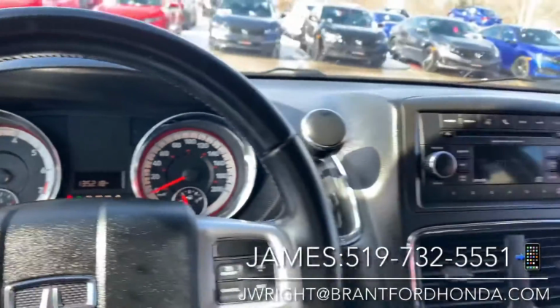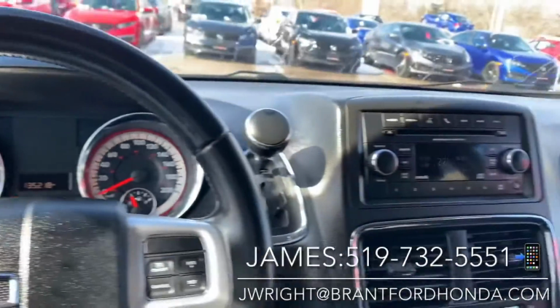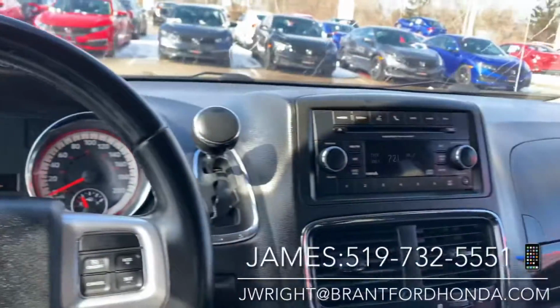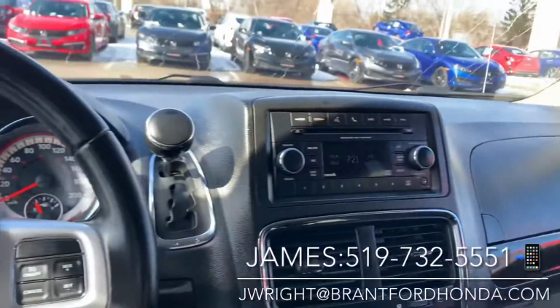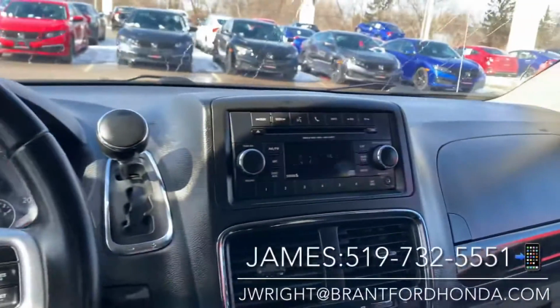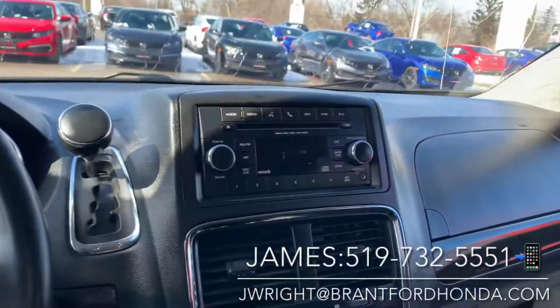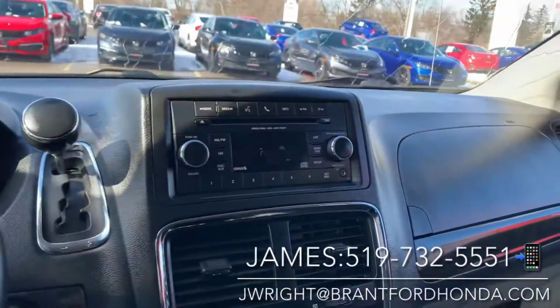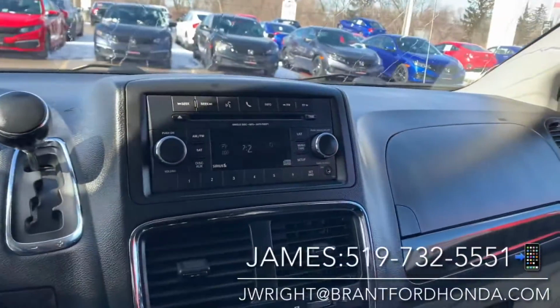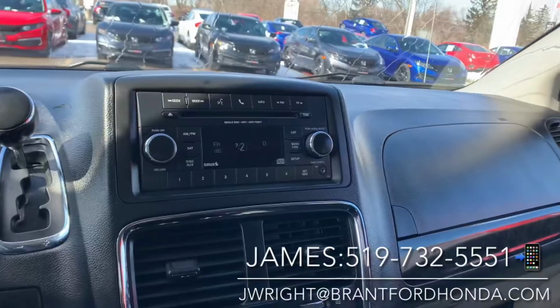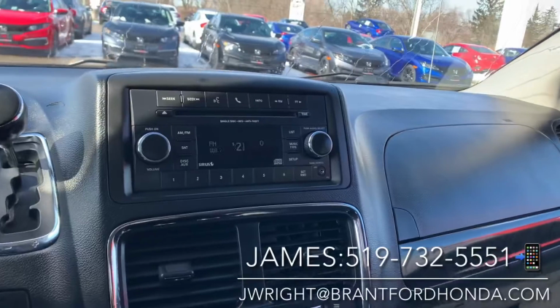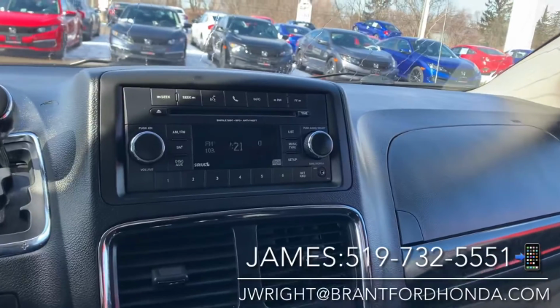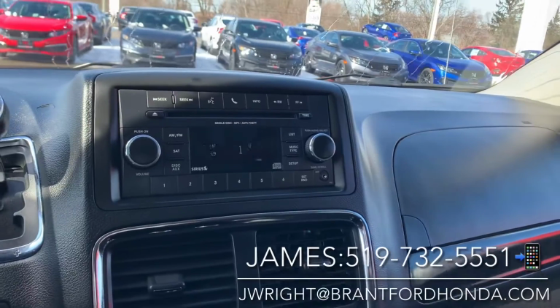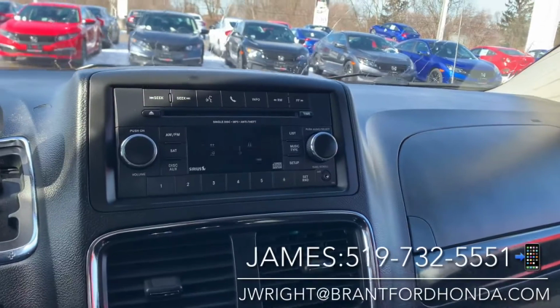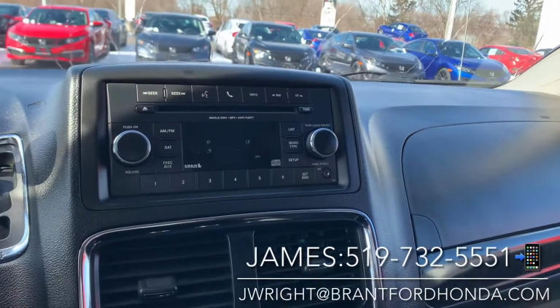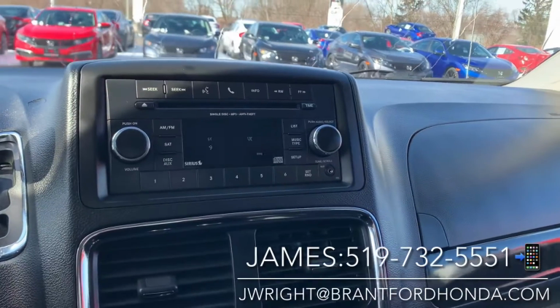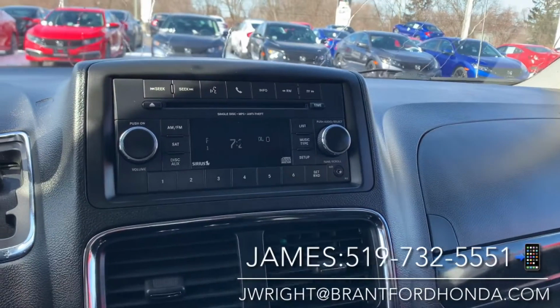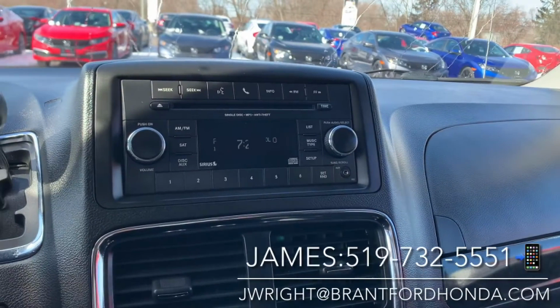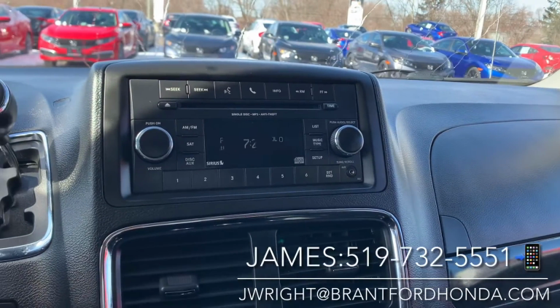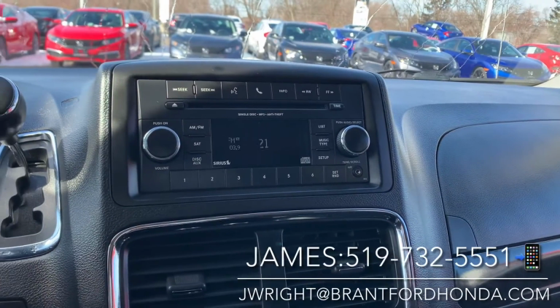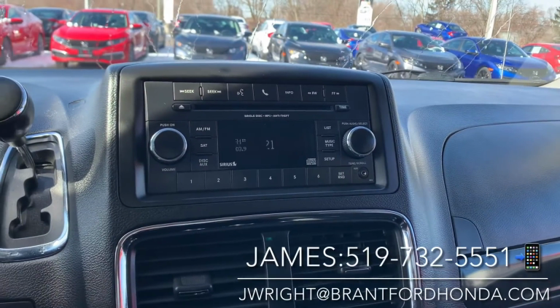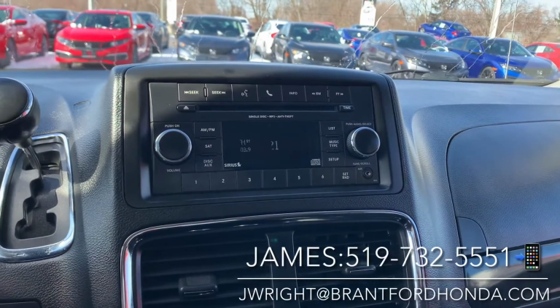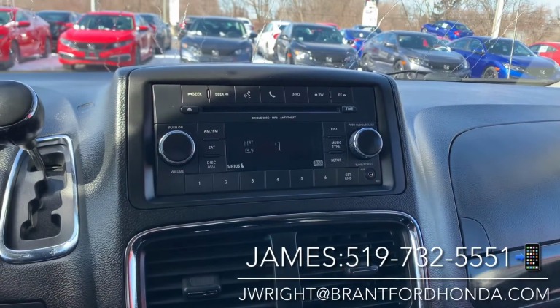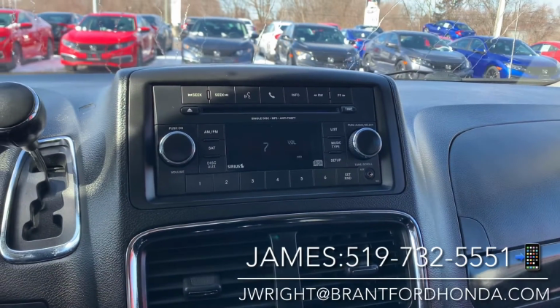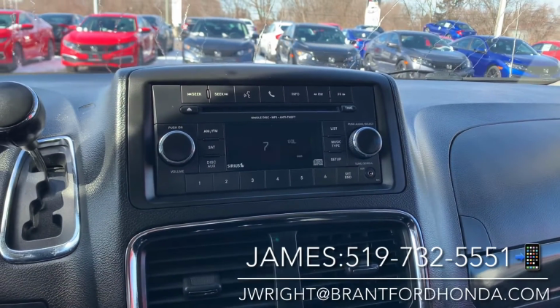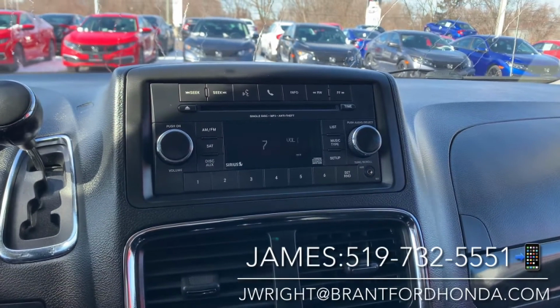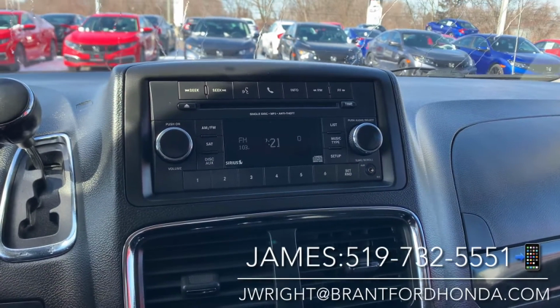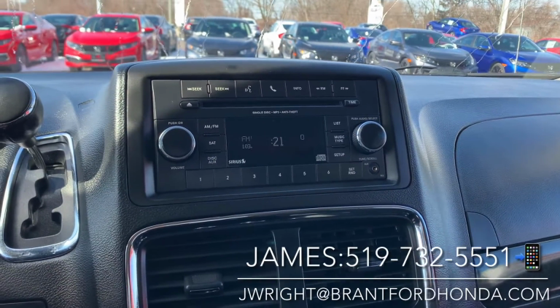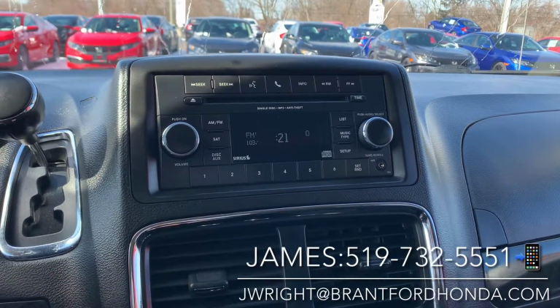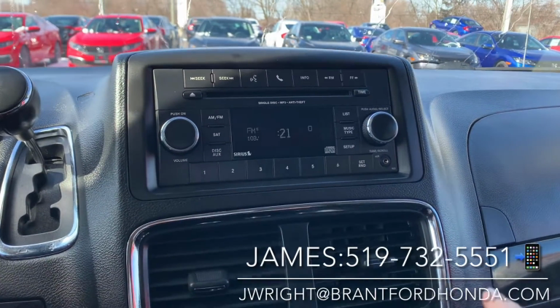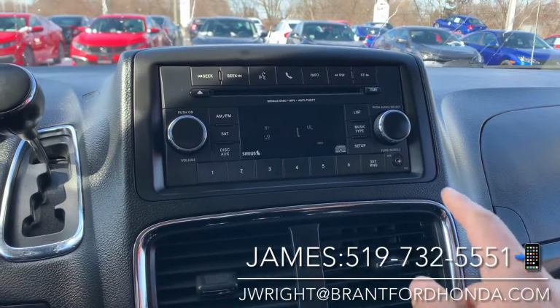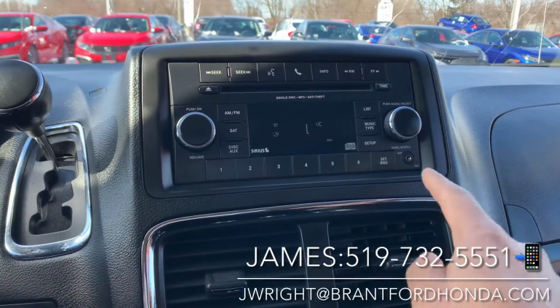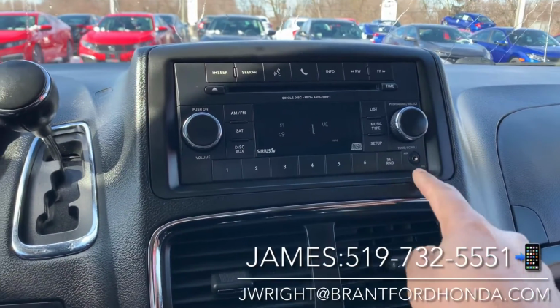On the dash here you have a very user-friendly setup — this is your AM/FM radio. You do also have Bluetooth connectivity as well as the auxiliary input here.